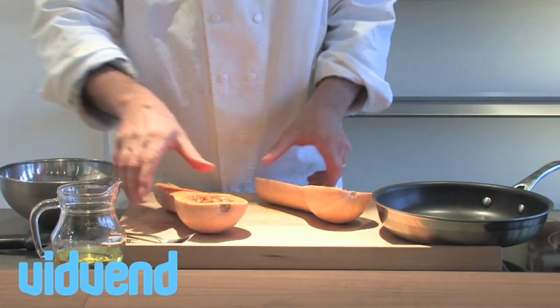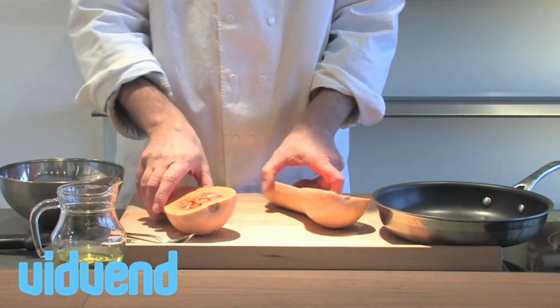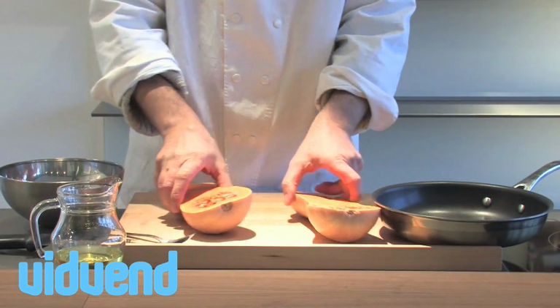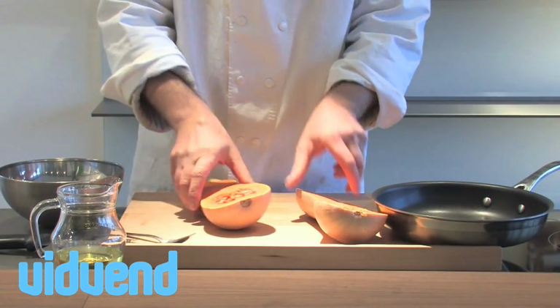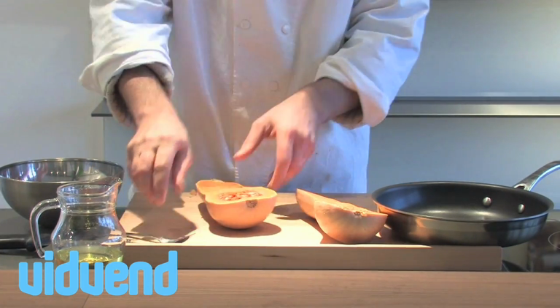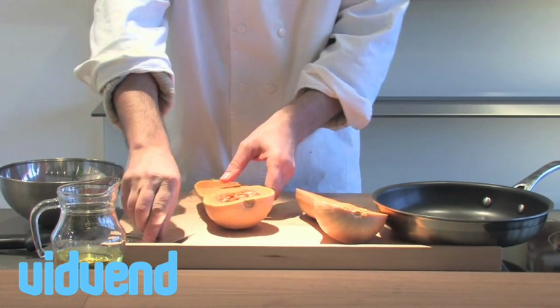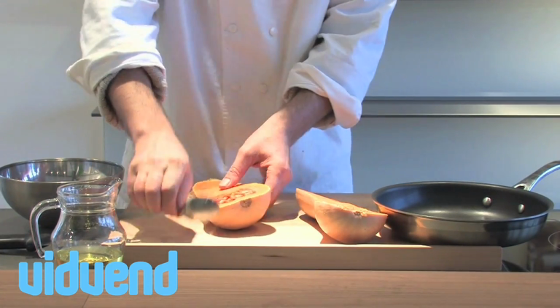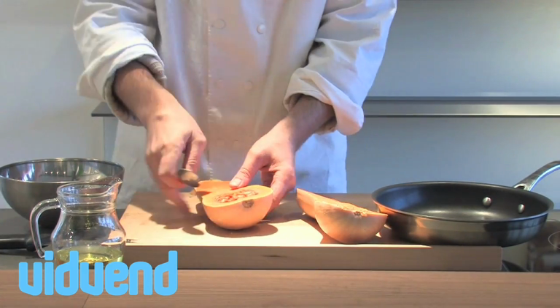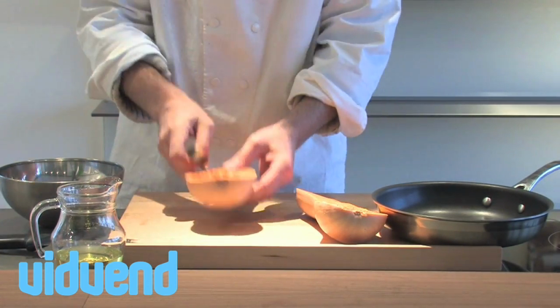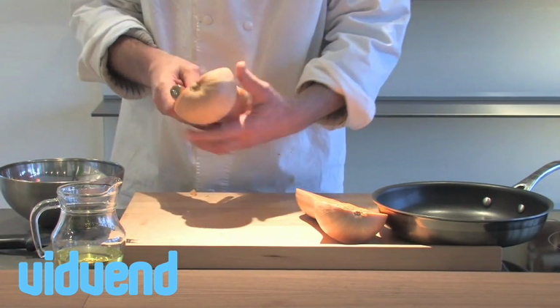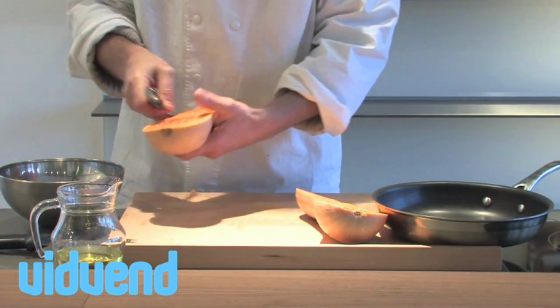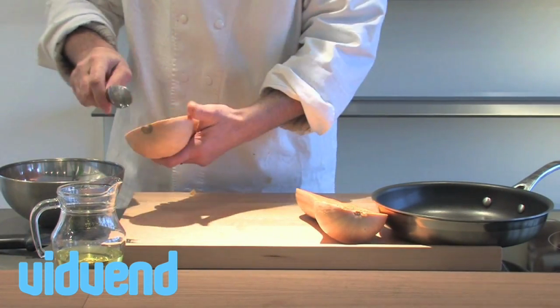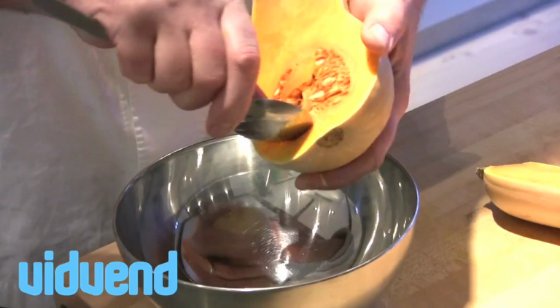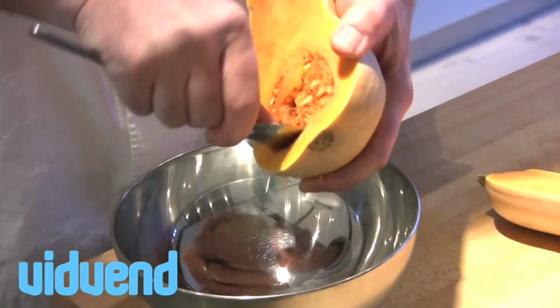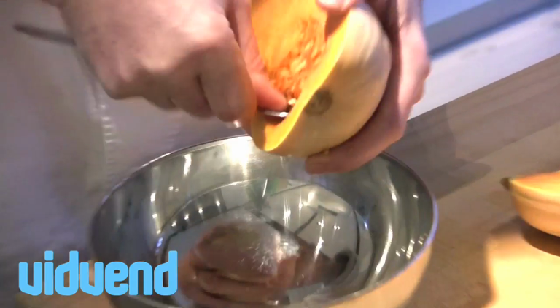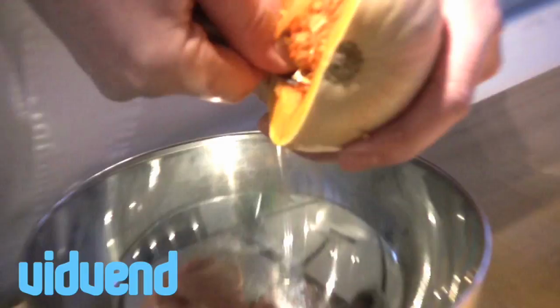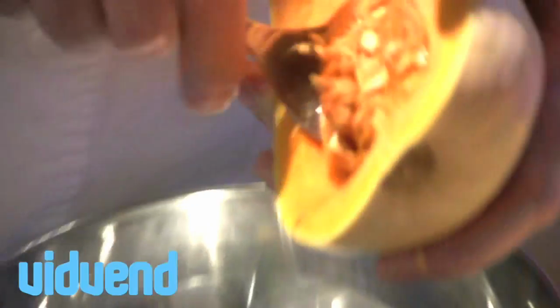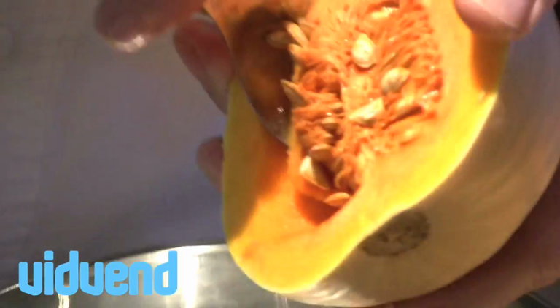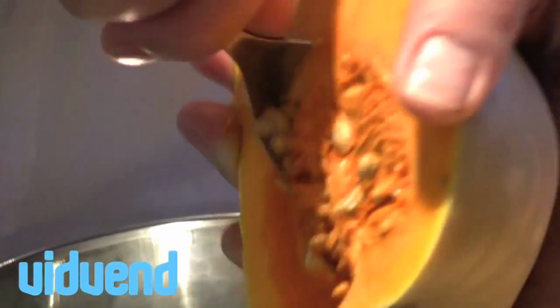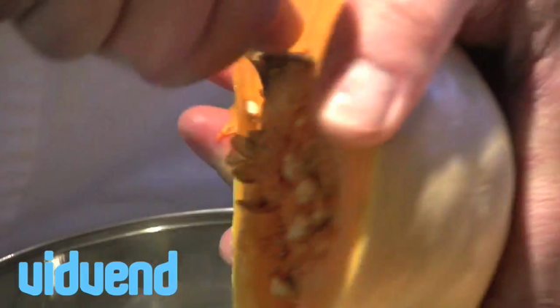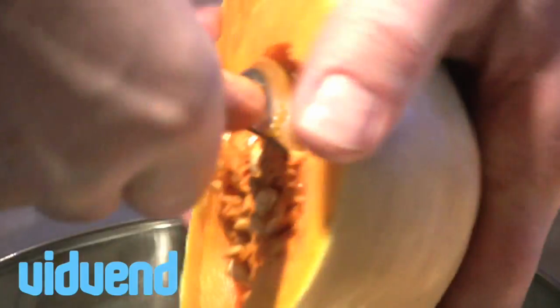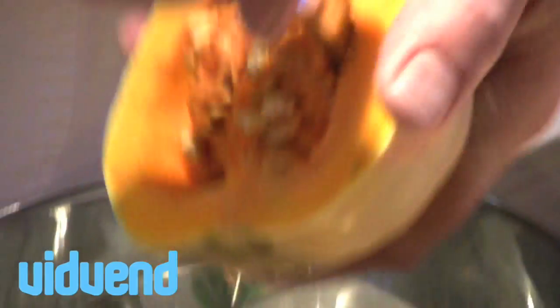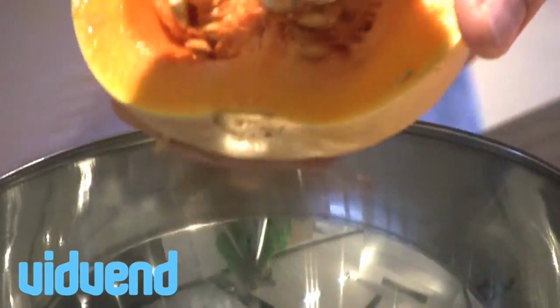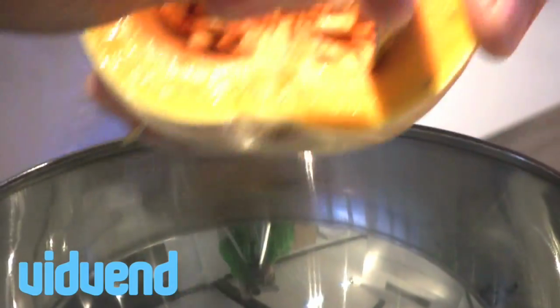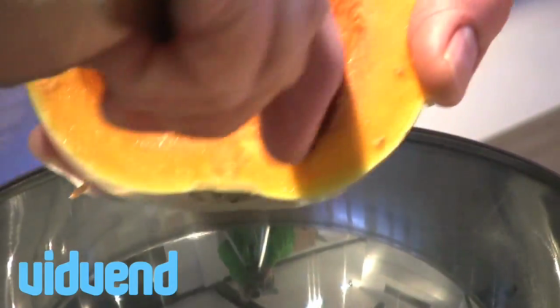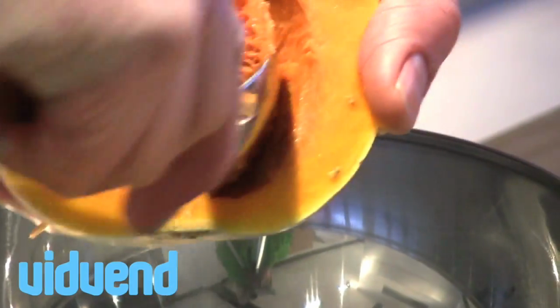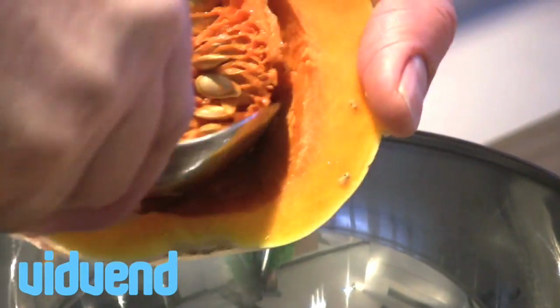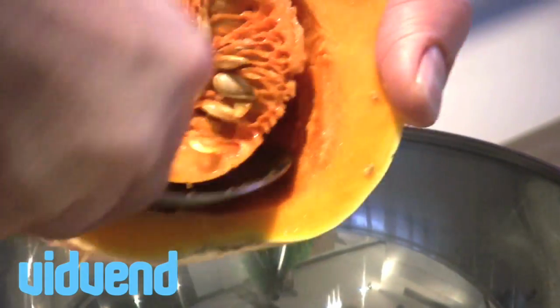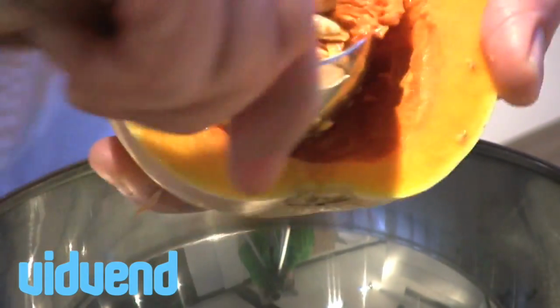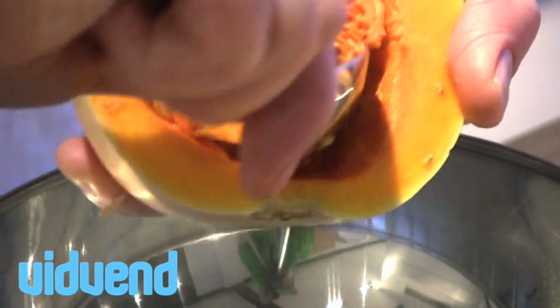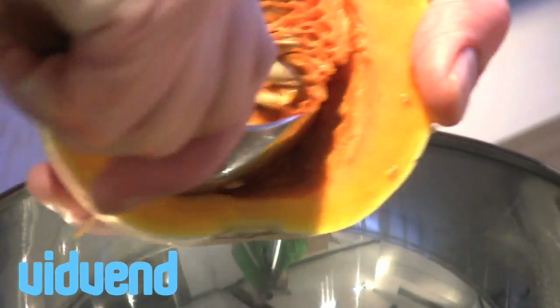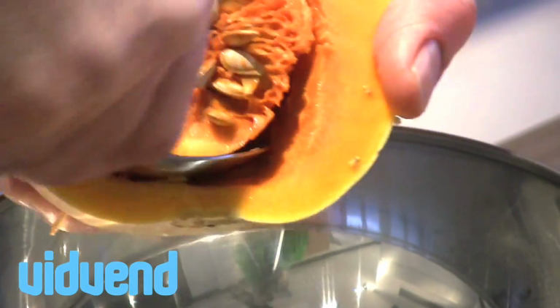To prepare it, run your knife straight down the middle of the butternut squash, and we're going to scoop out the seeds that are on the inside.